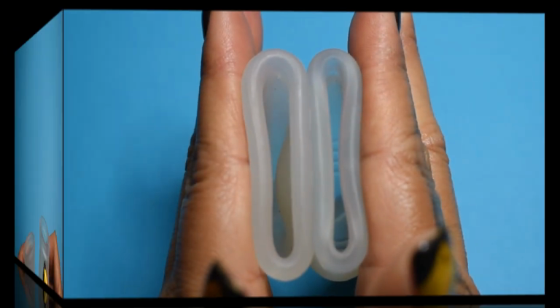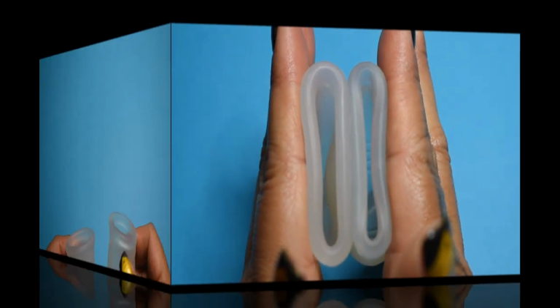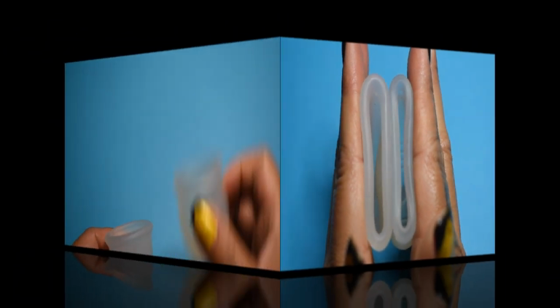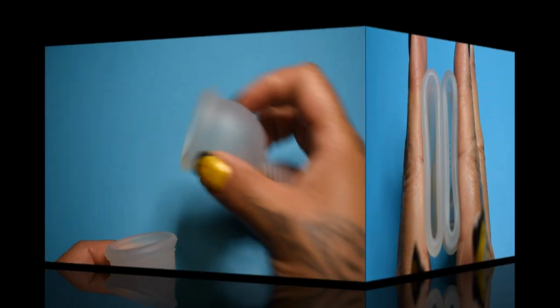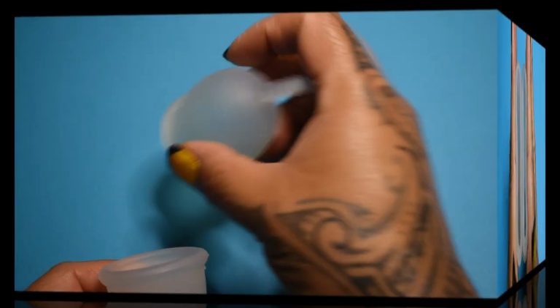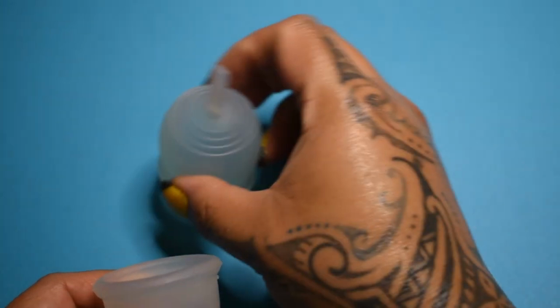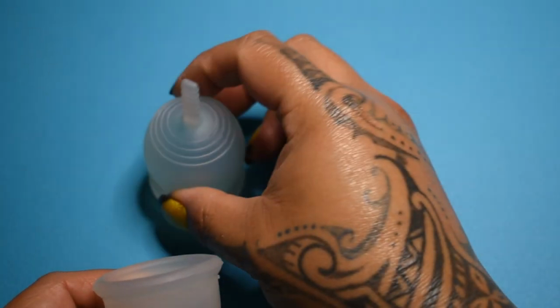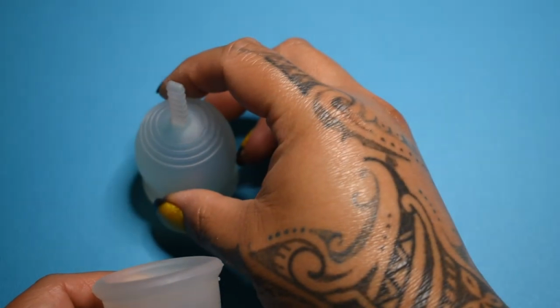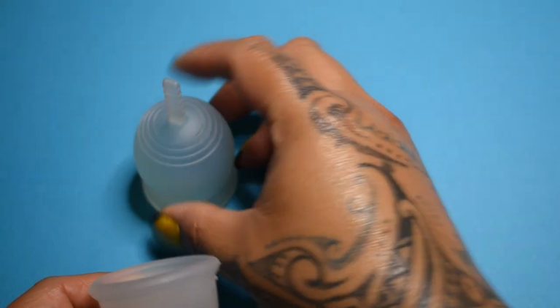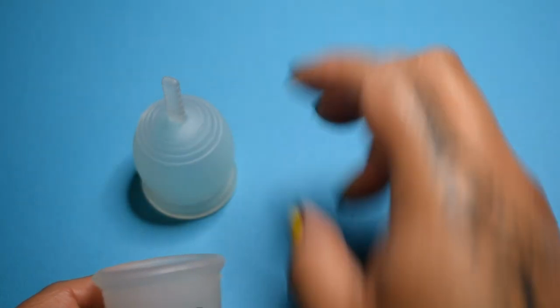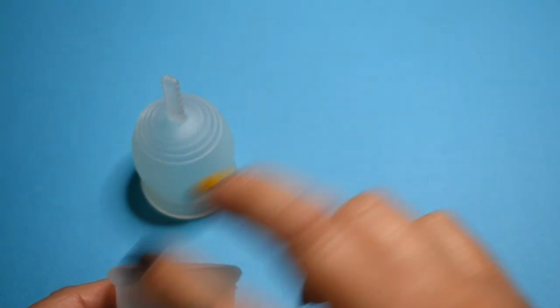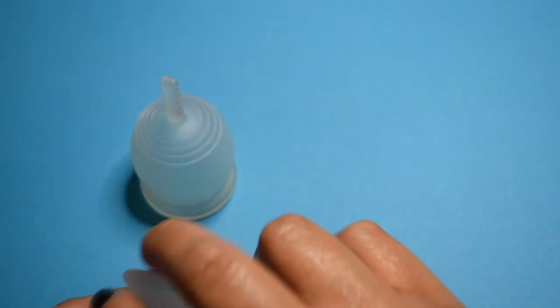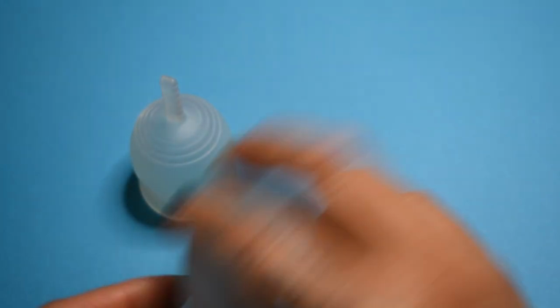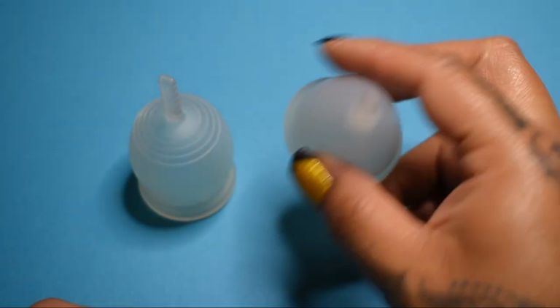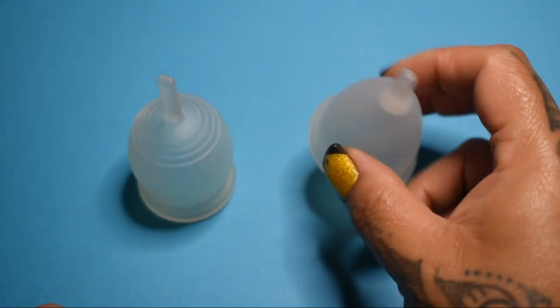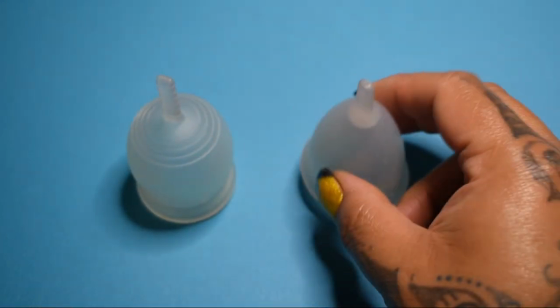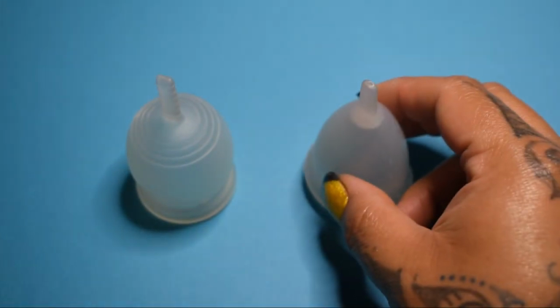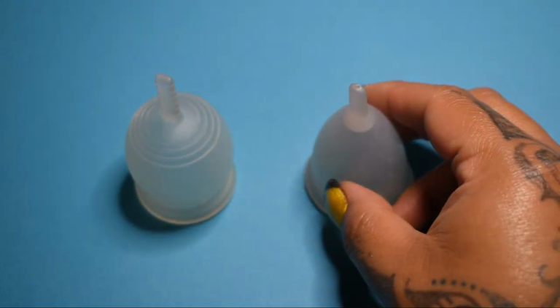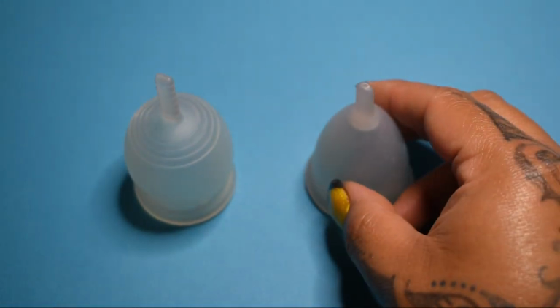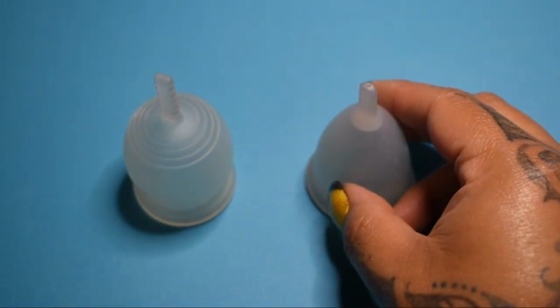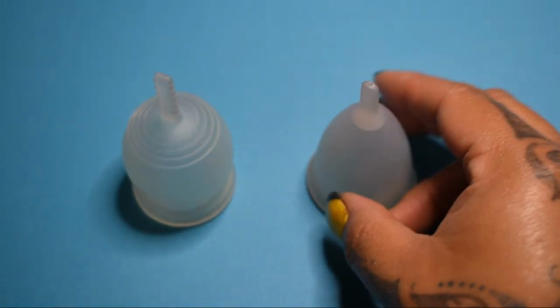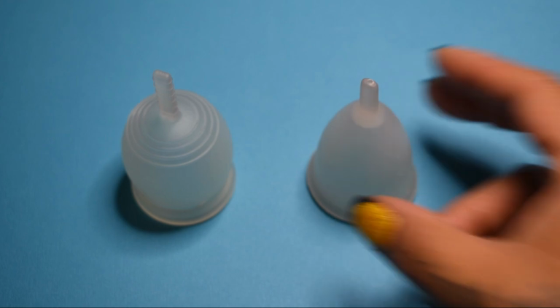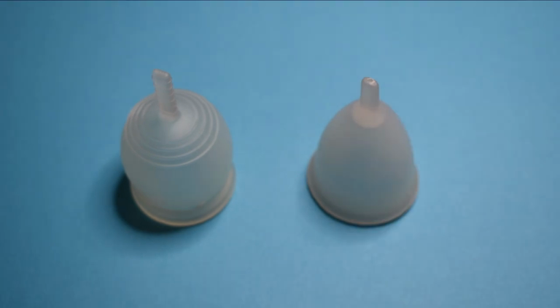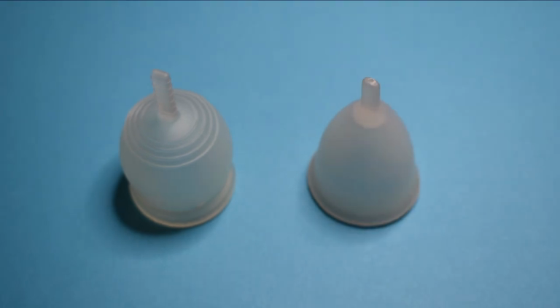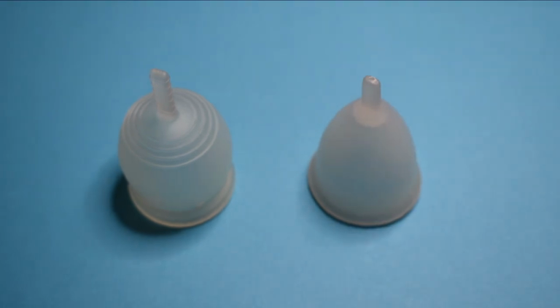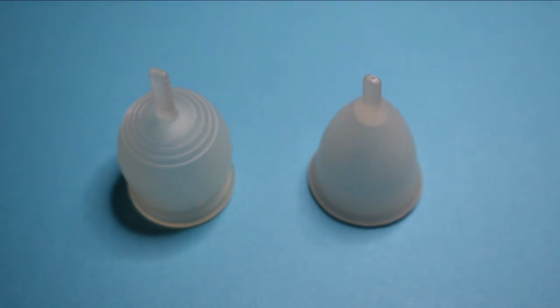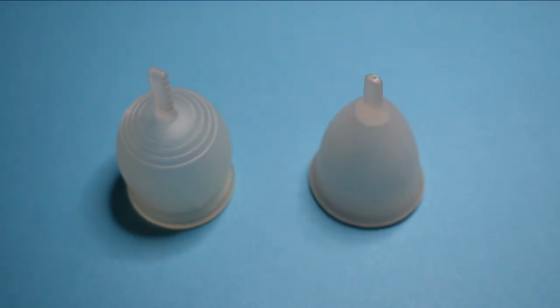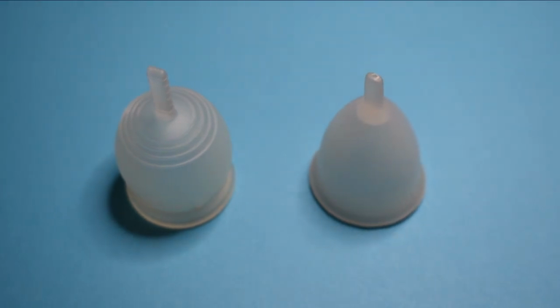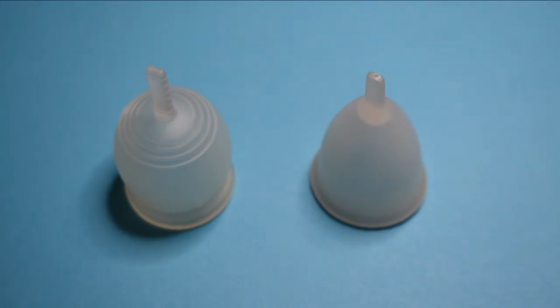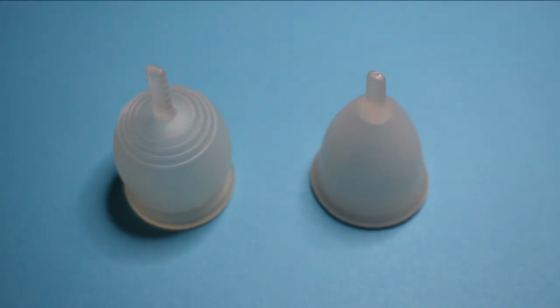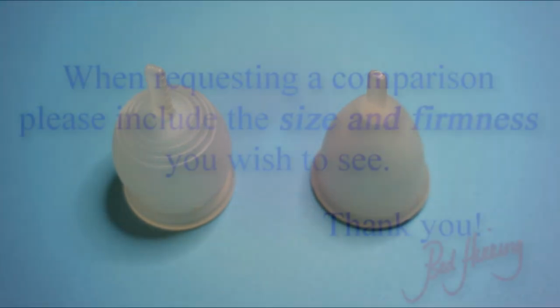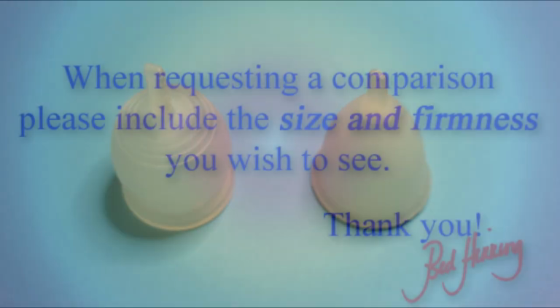And that was the Tiyut cup and the Silky cup, both in a size small.